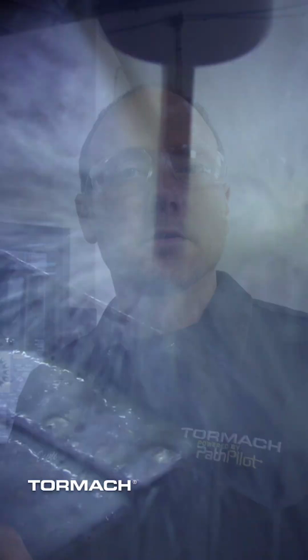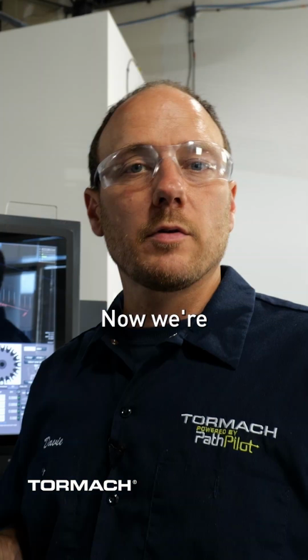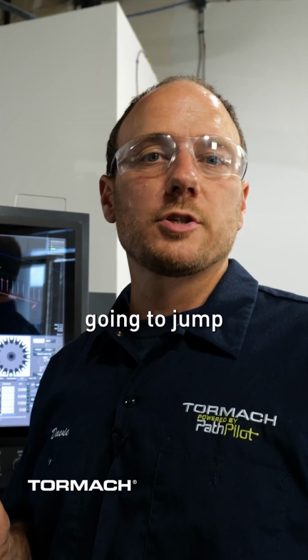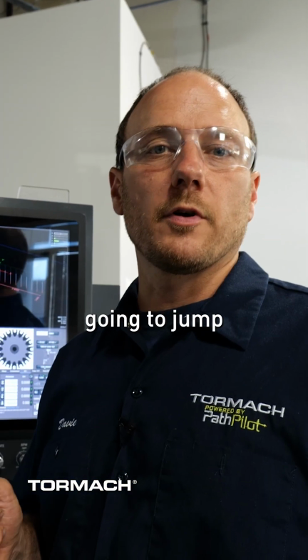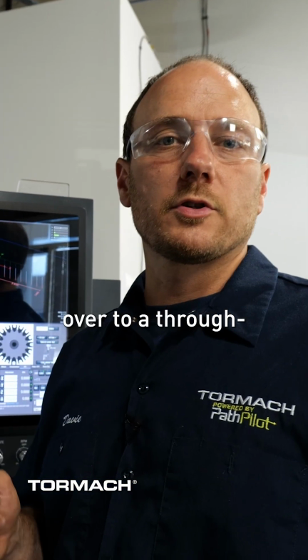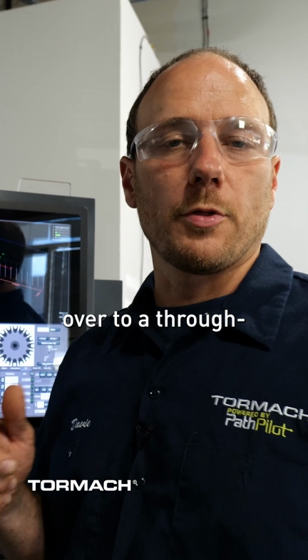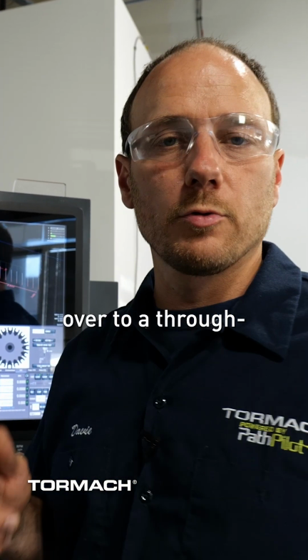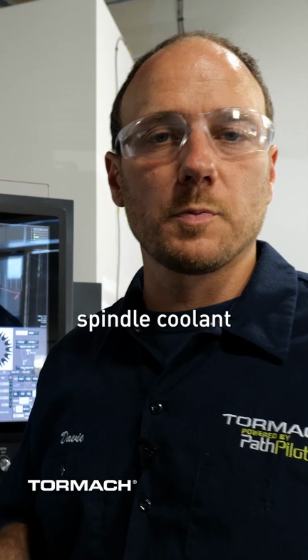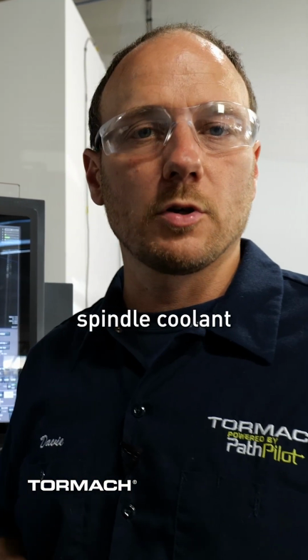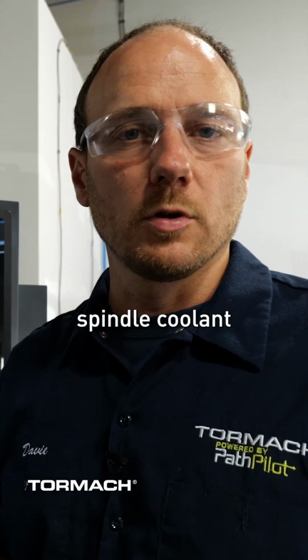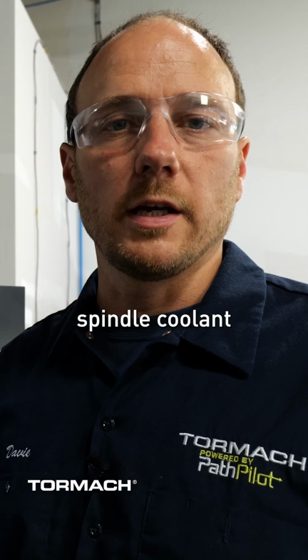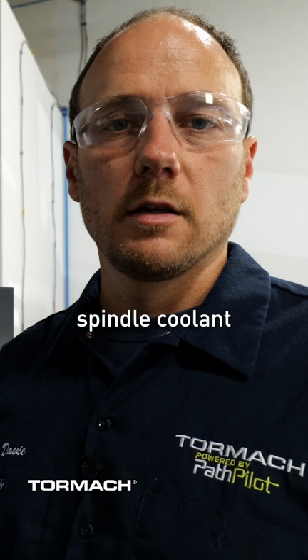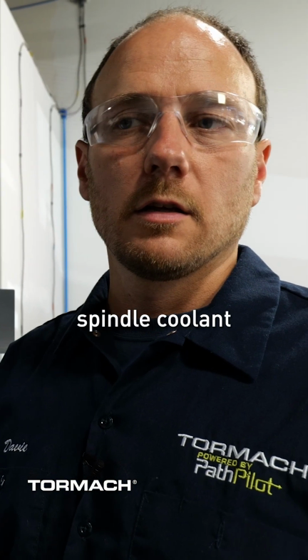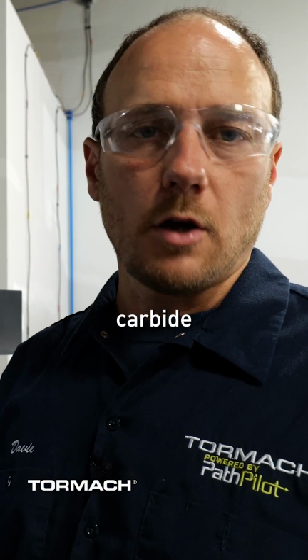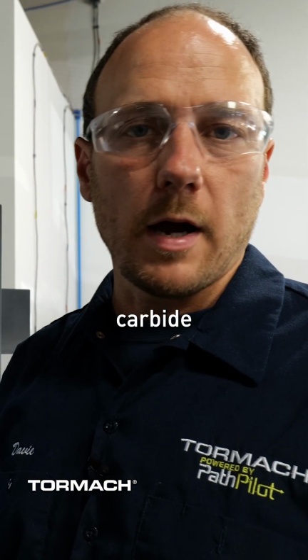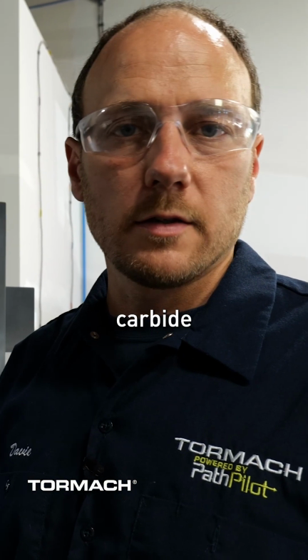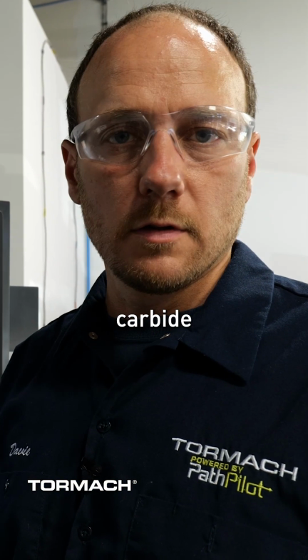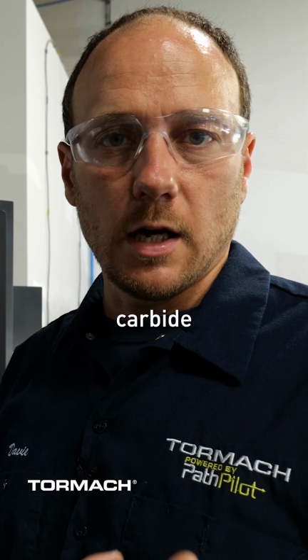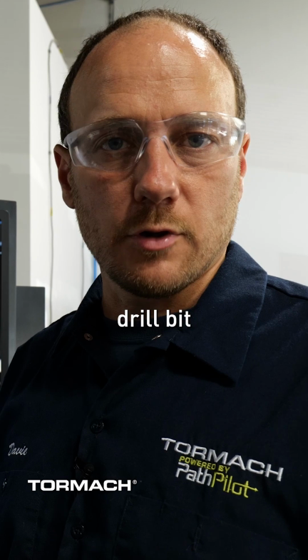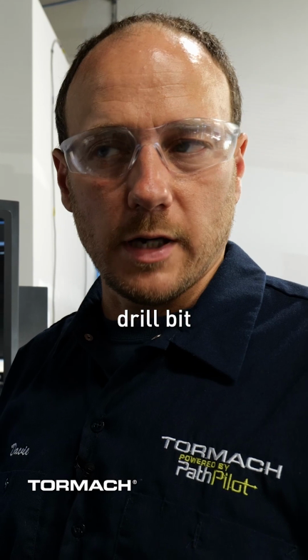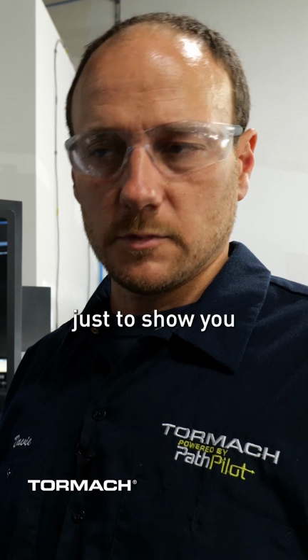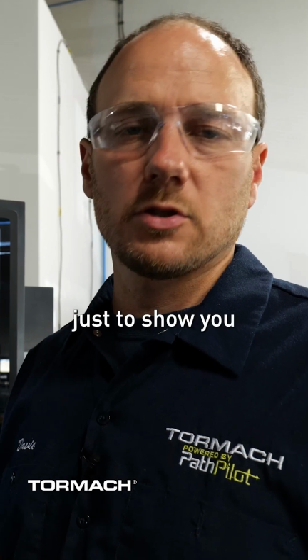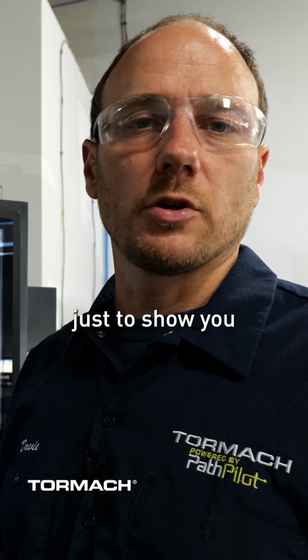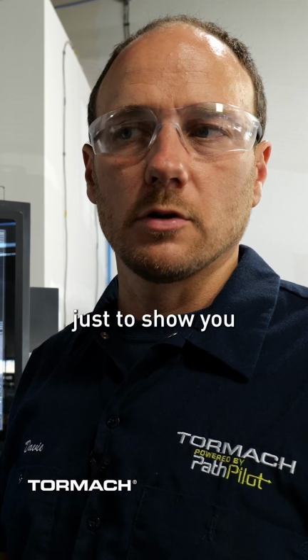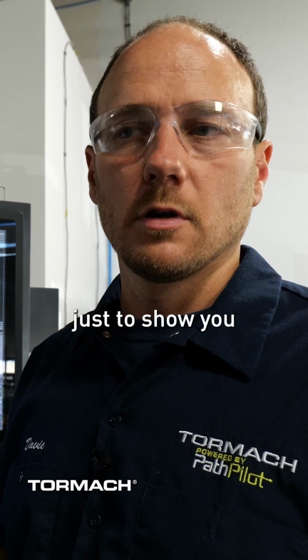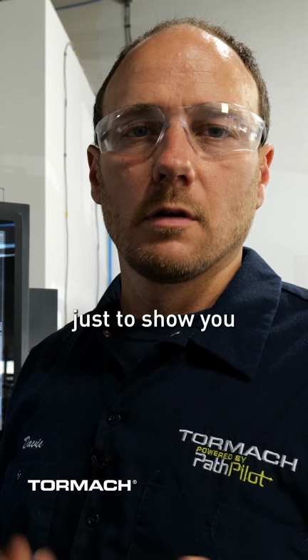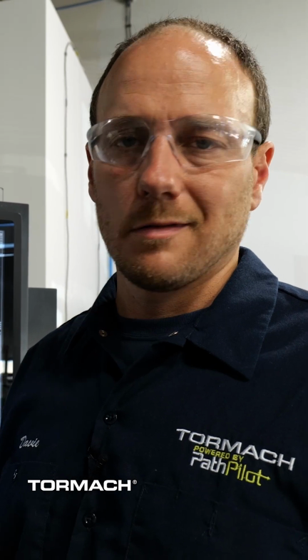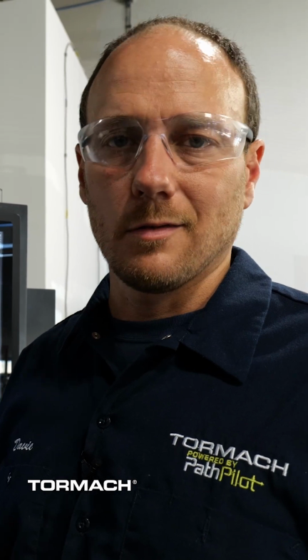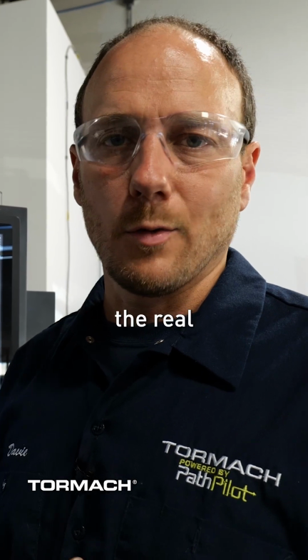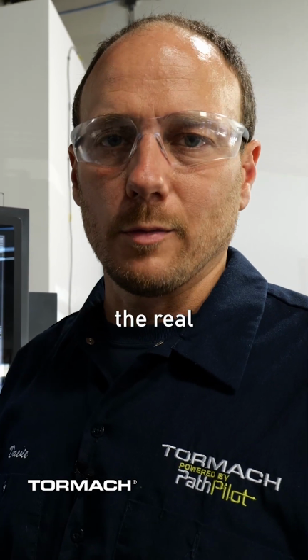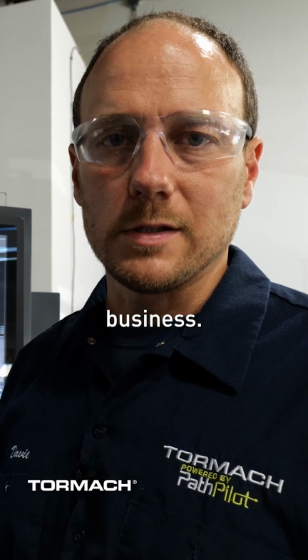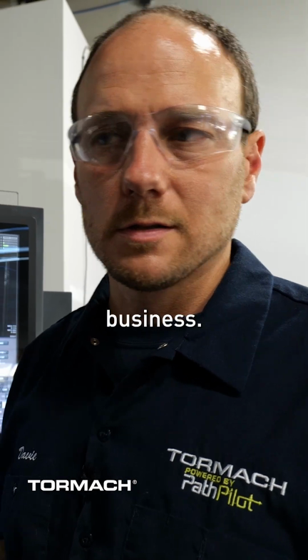Now we're going to jump over to a through spindle coolant carbide drill bit just to show you the real business.